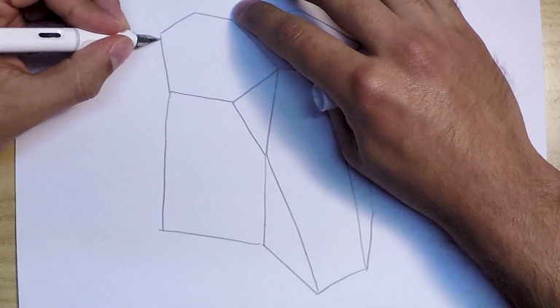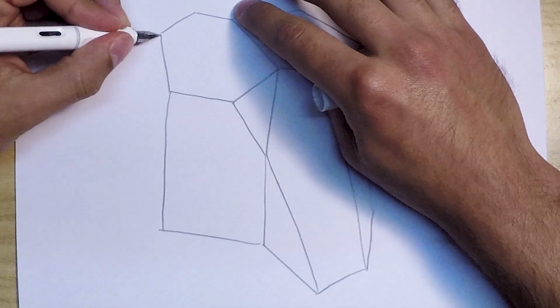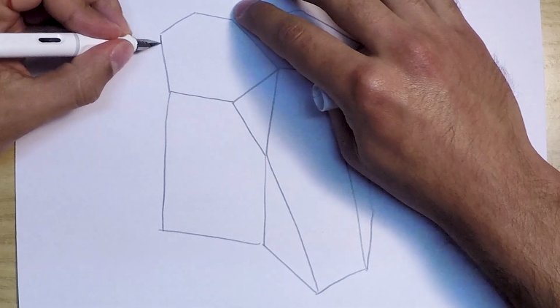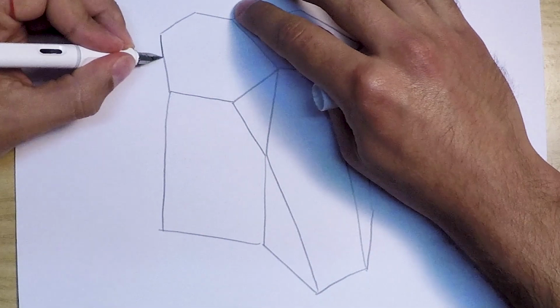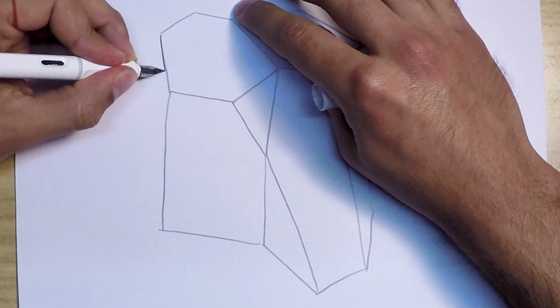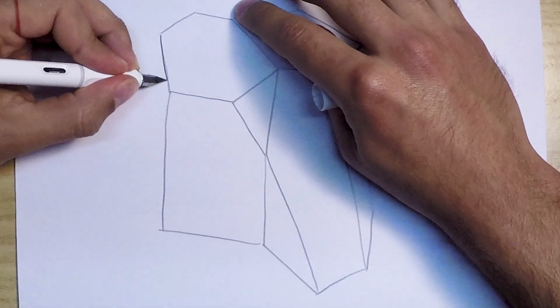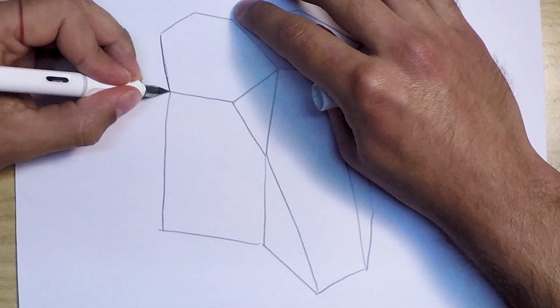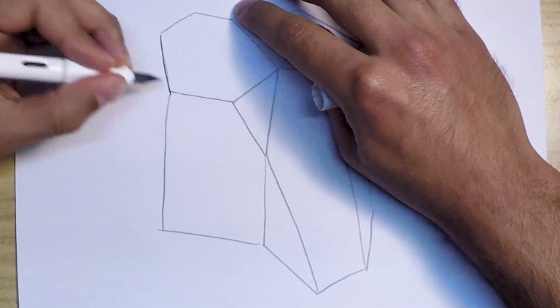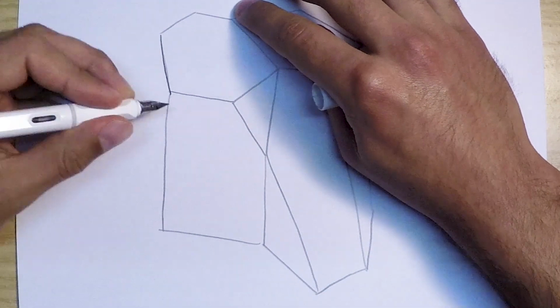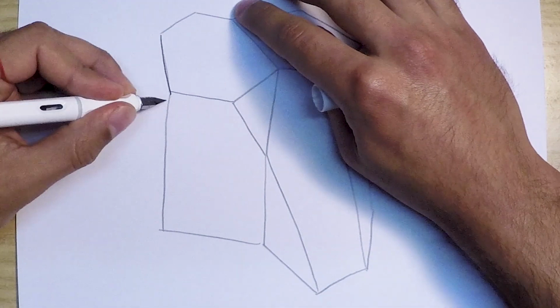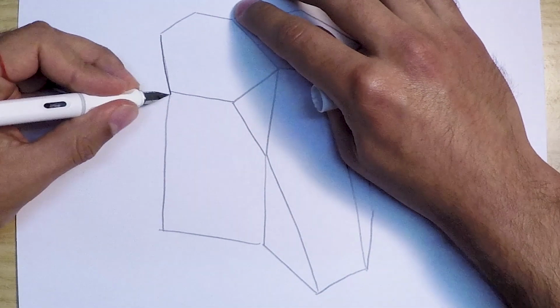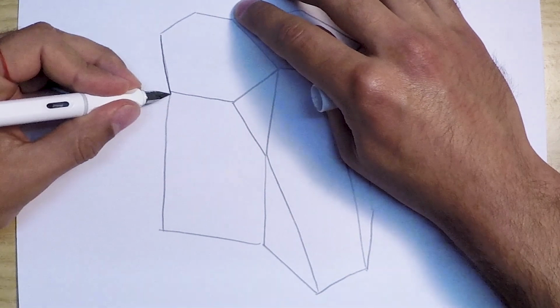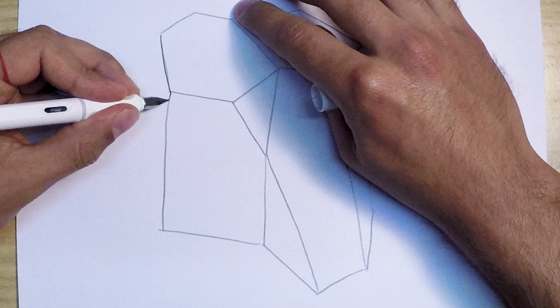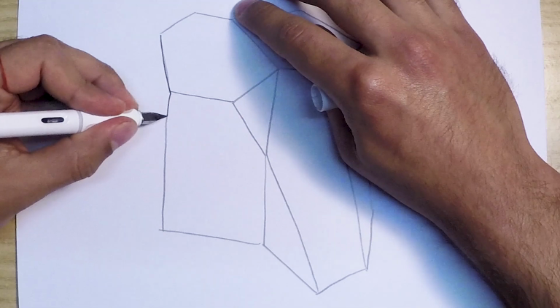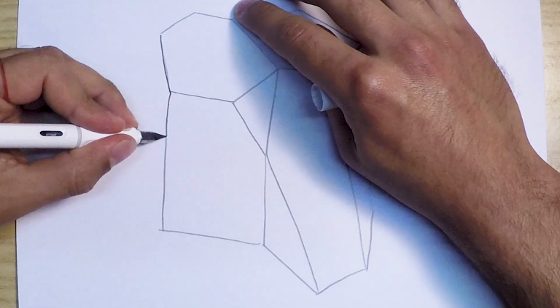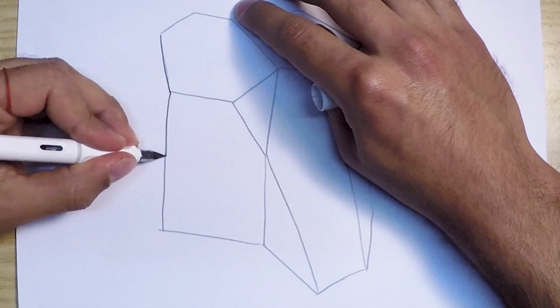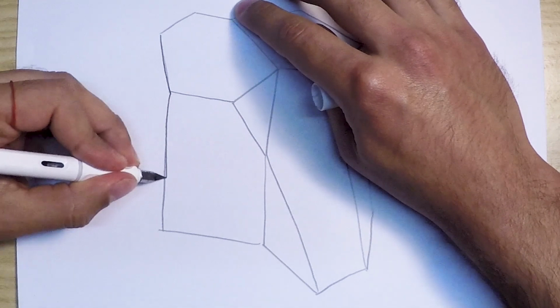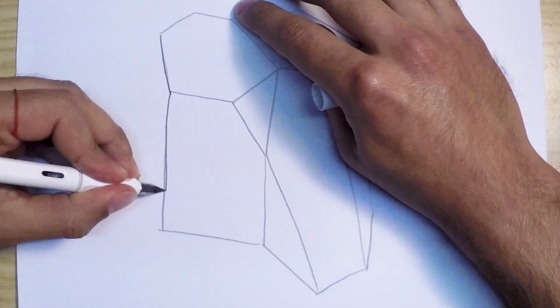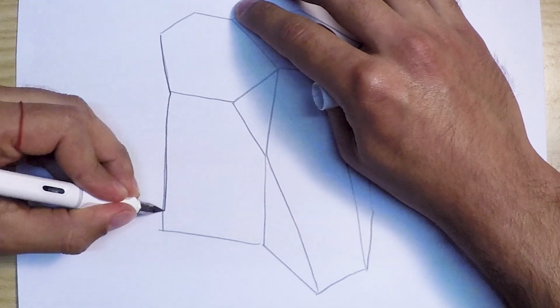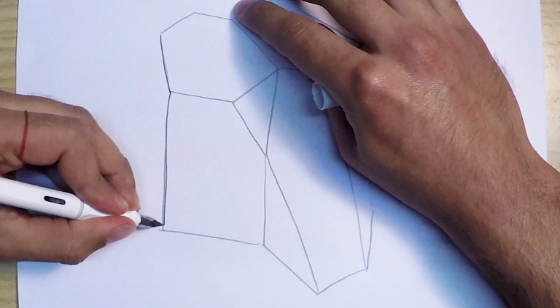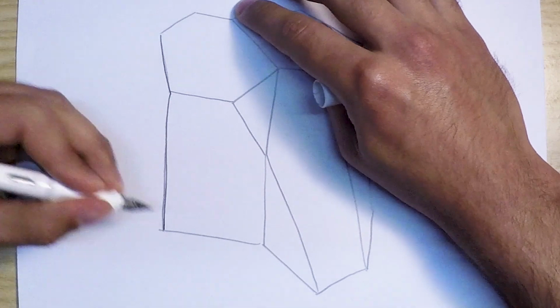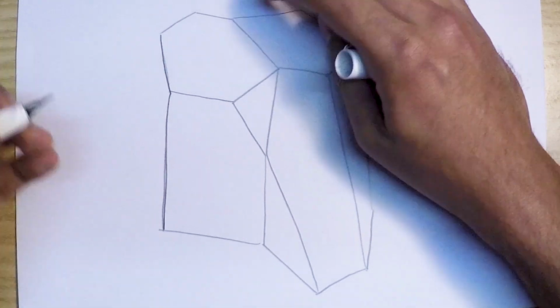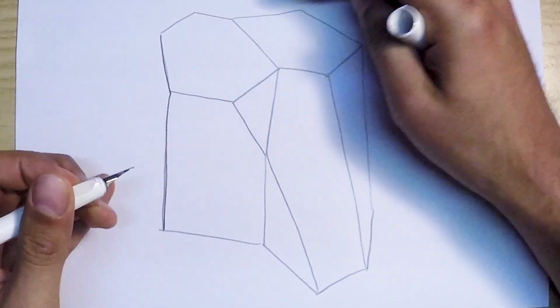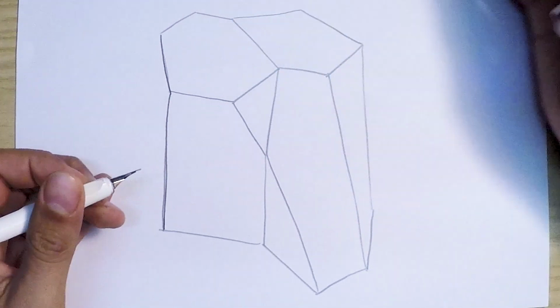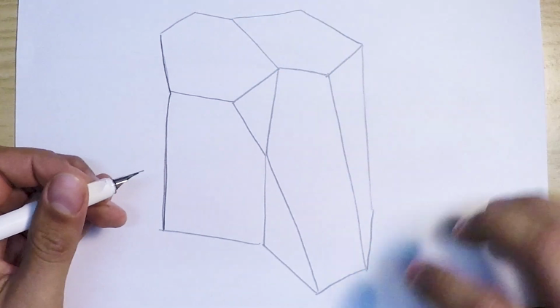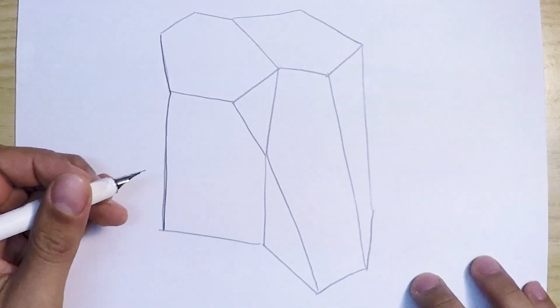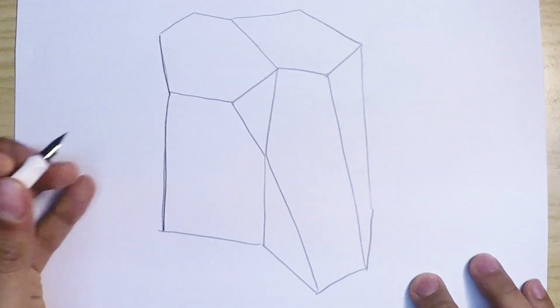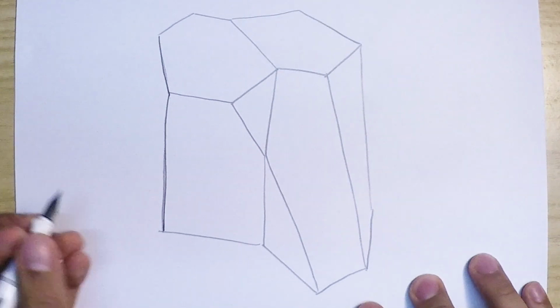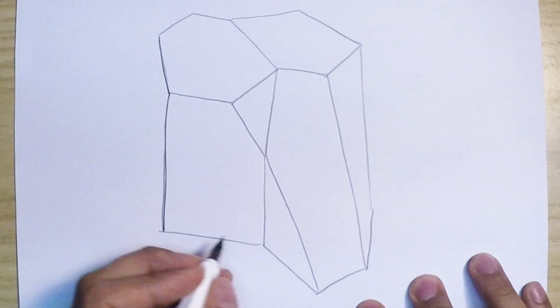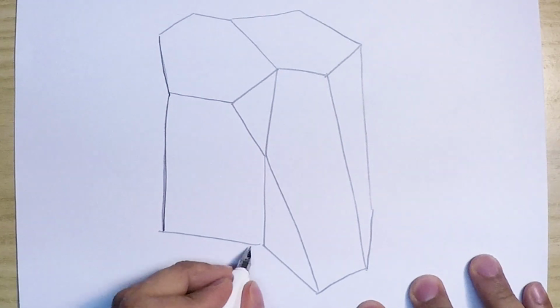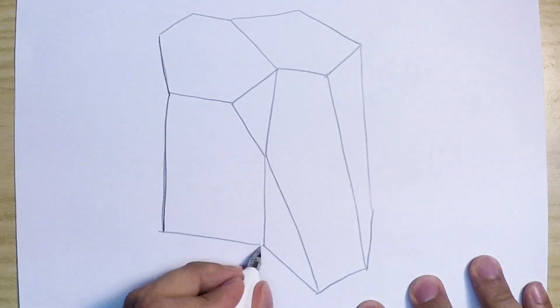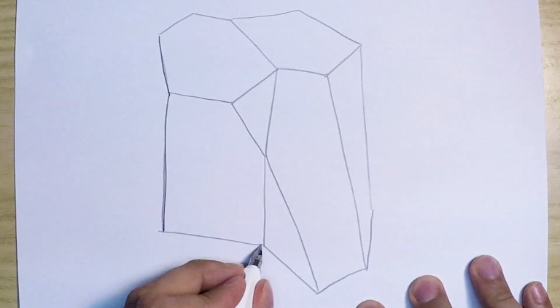We can then draw over it again in darker ink and colour in the sides whatever colours we have available.